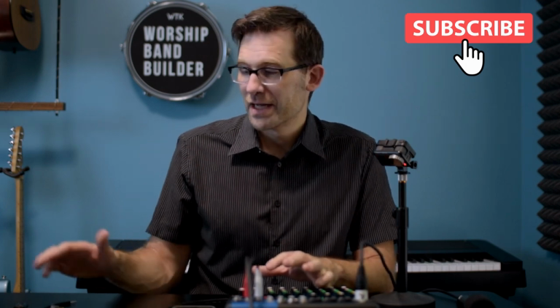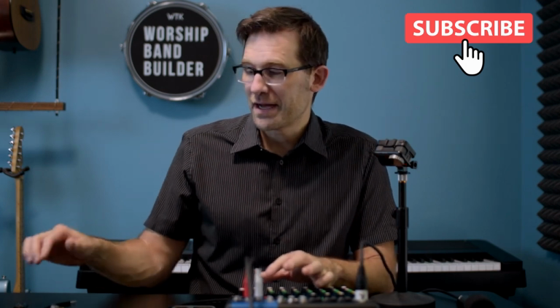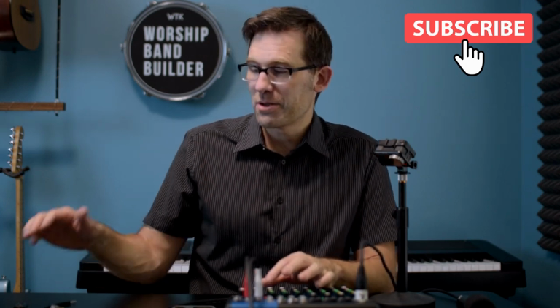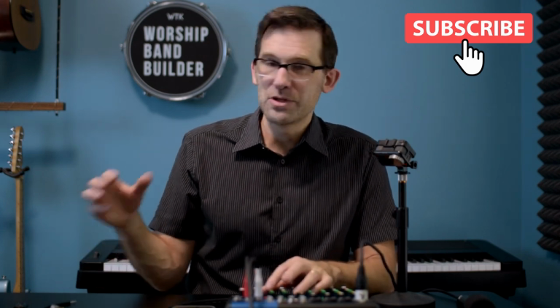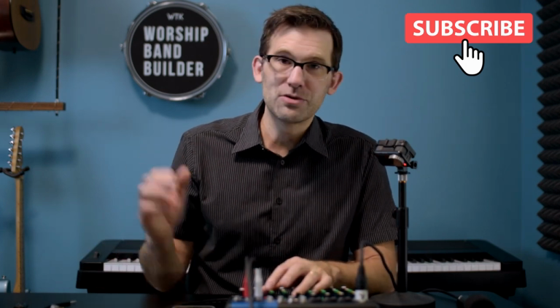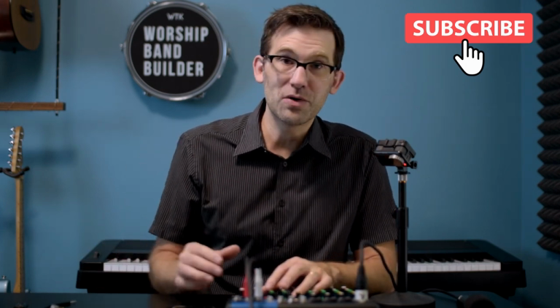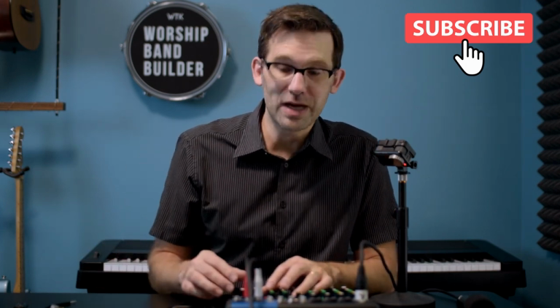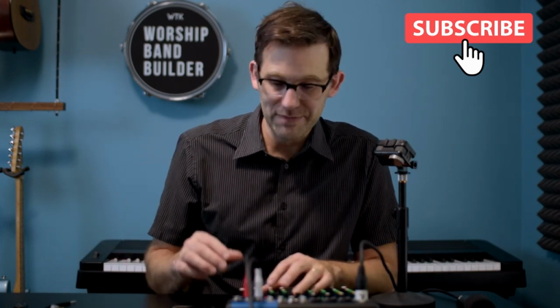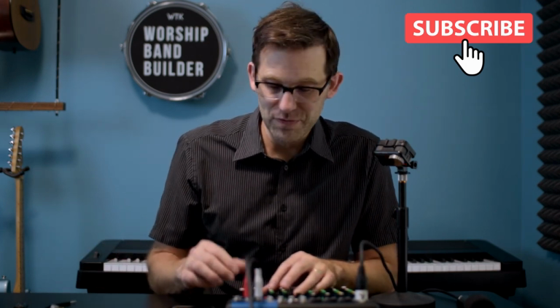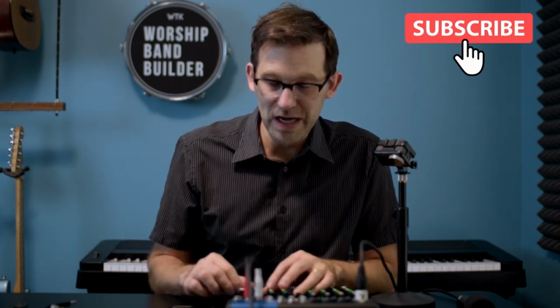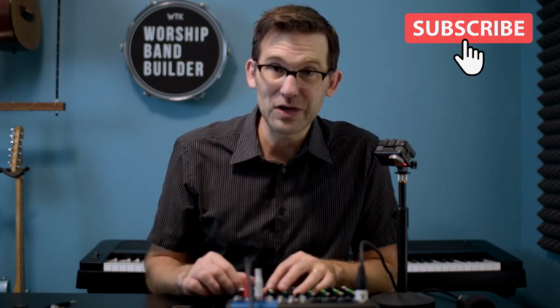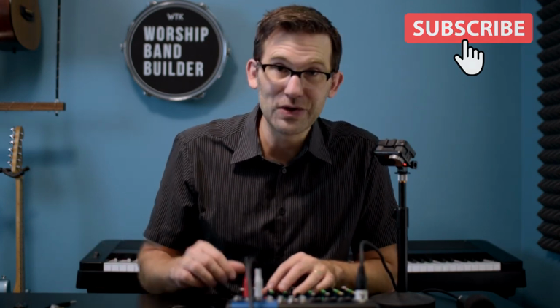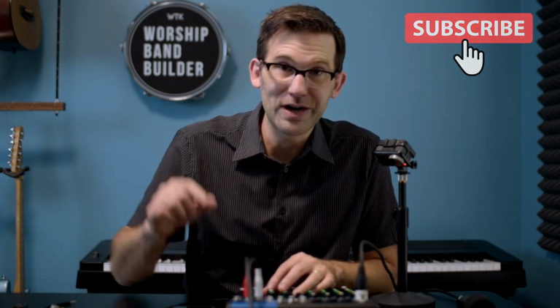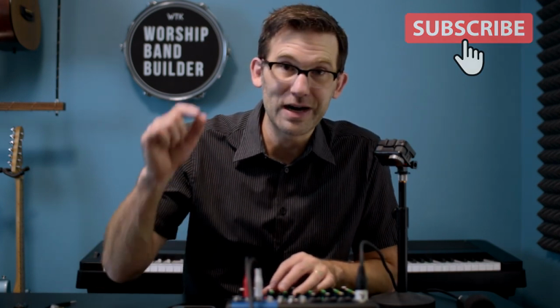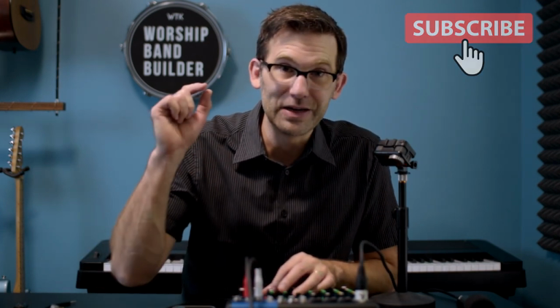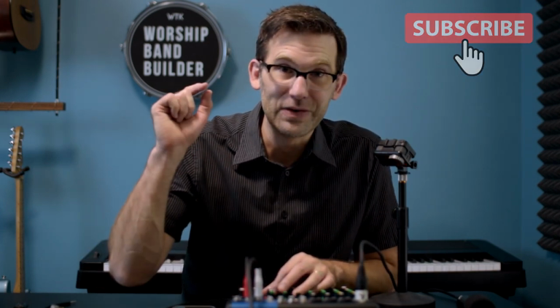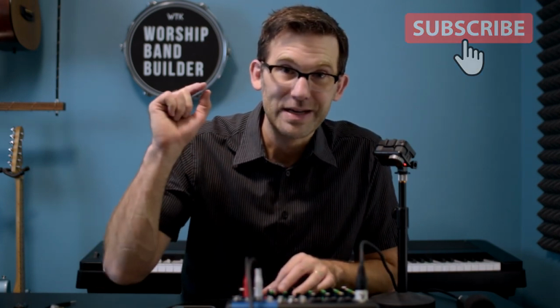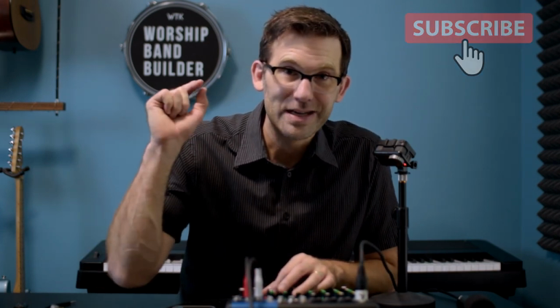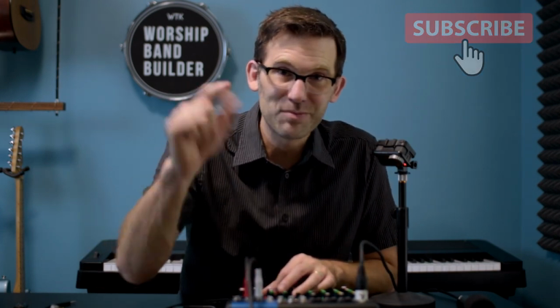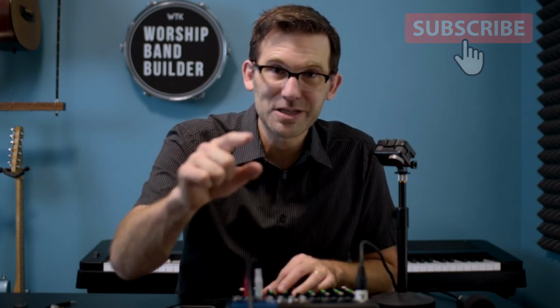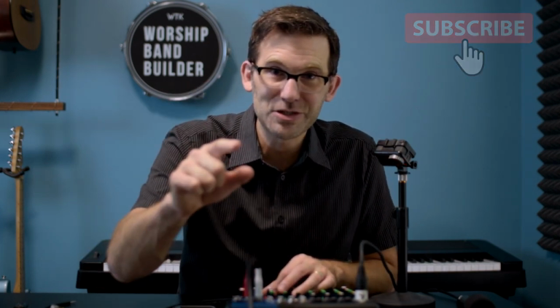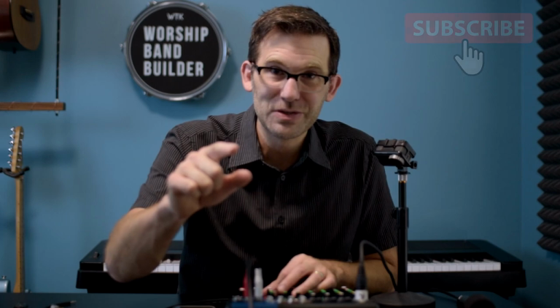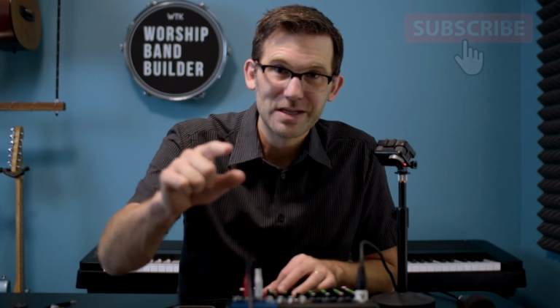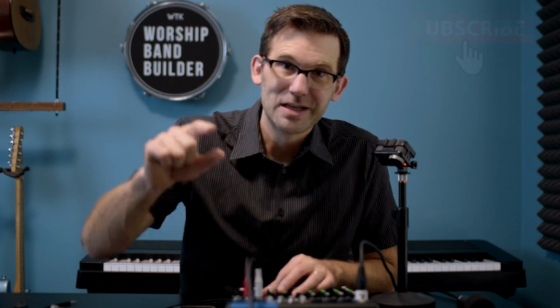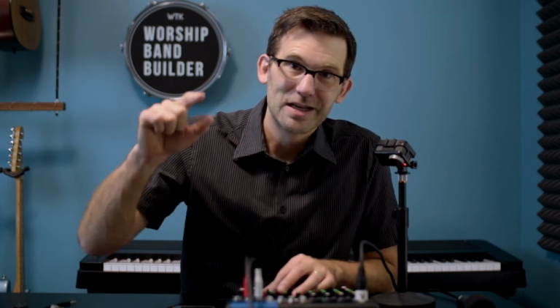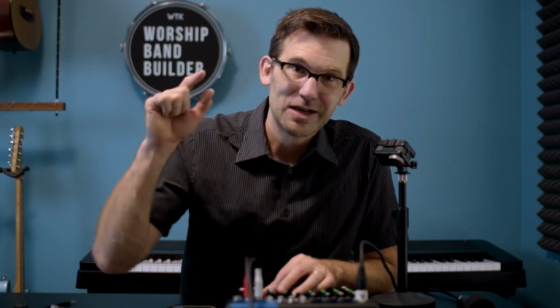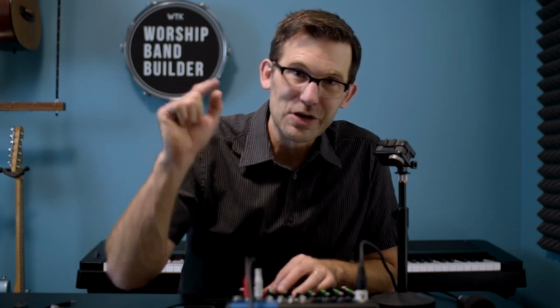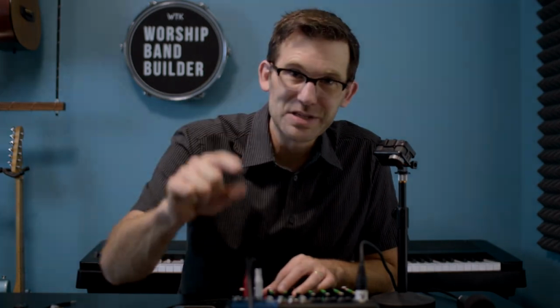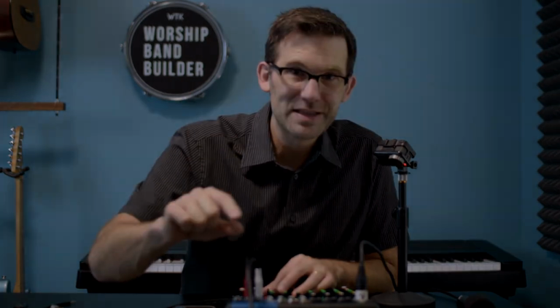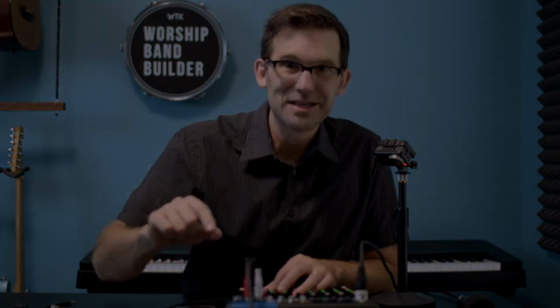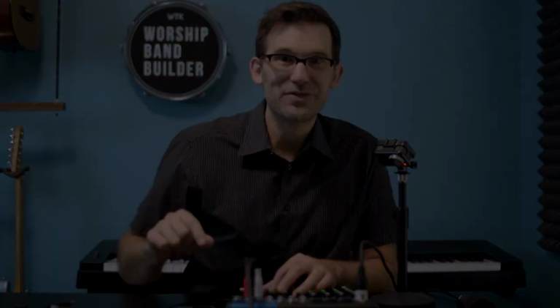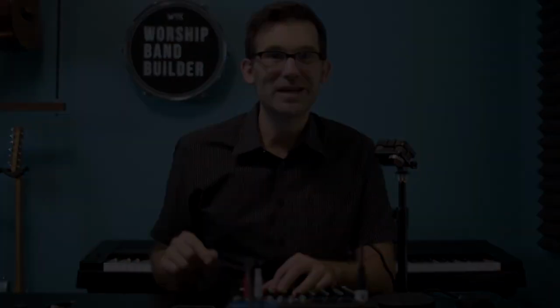That way, when you go live, you've got good audio. God bless you. I'll see you on the next video.